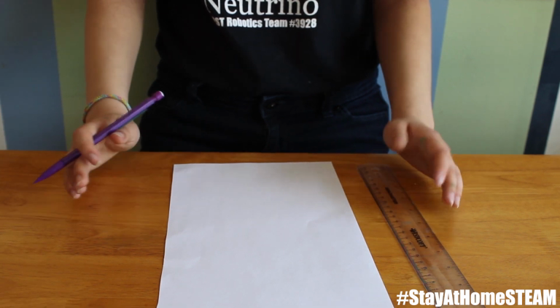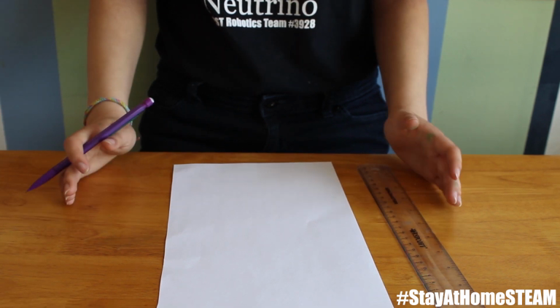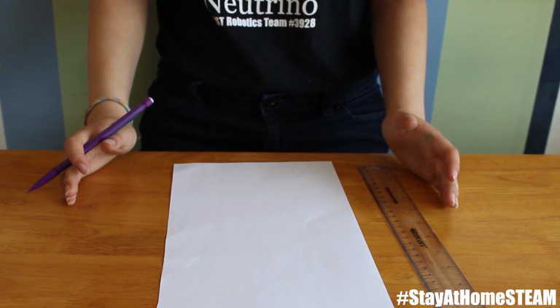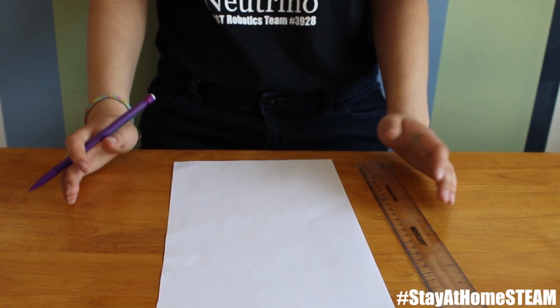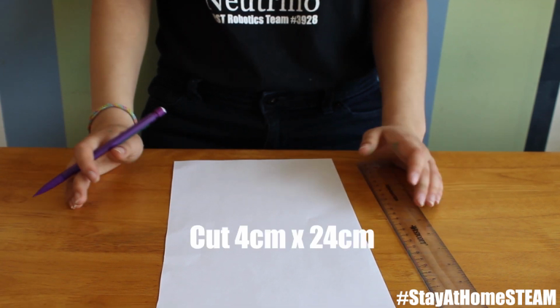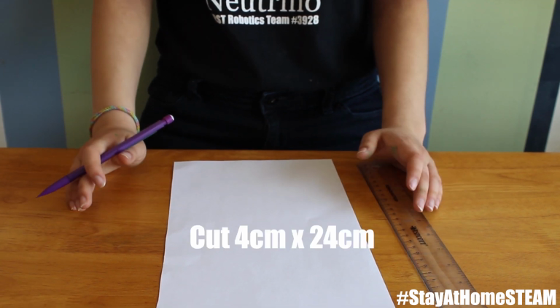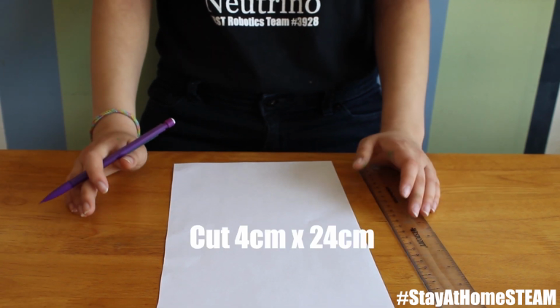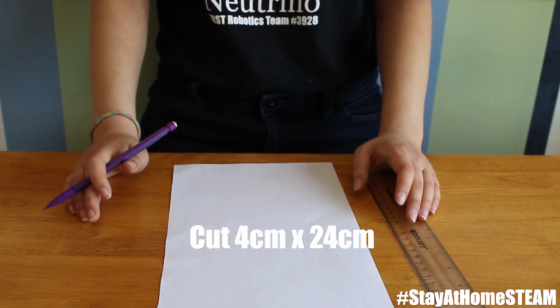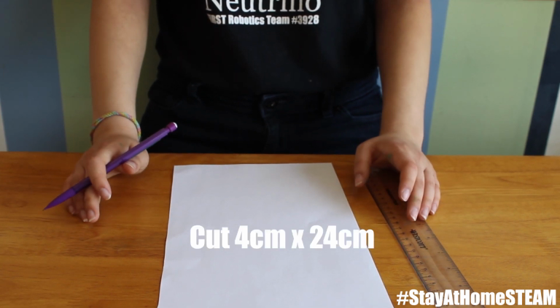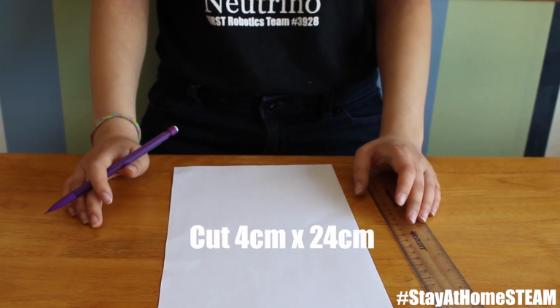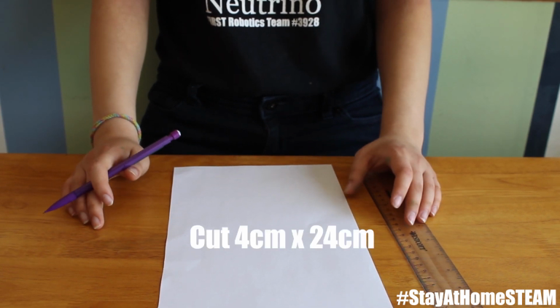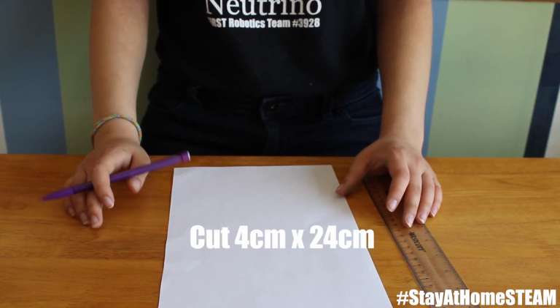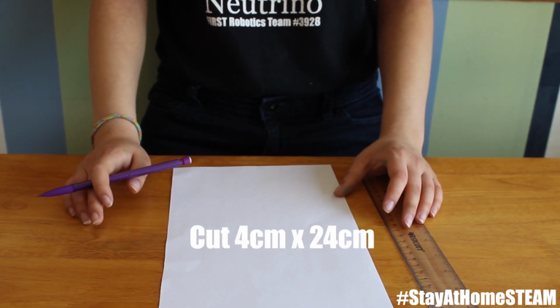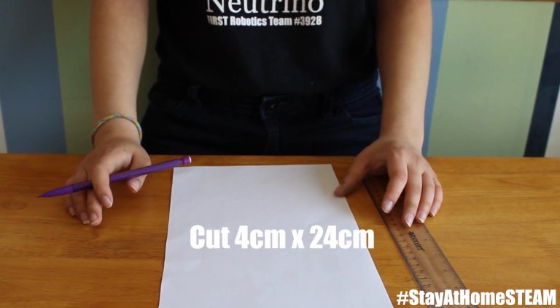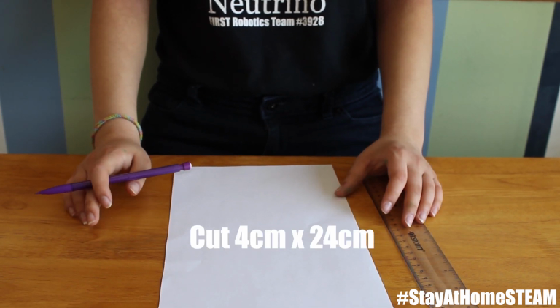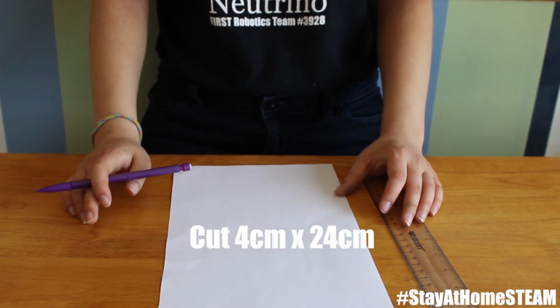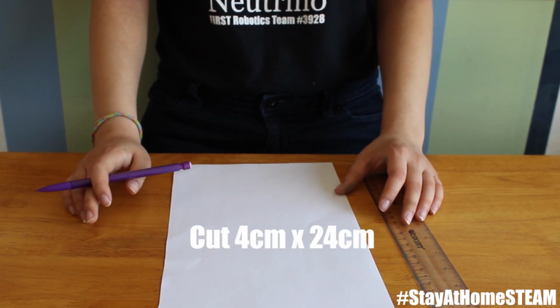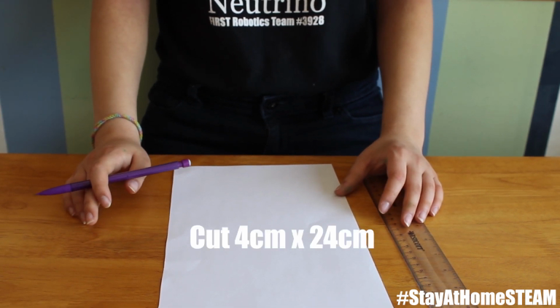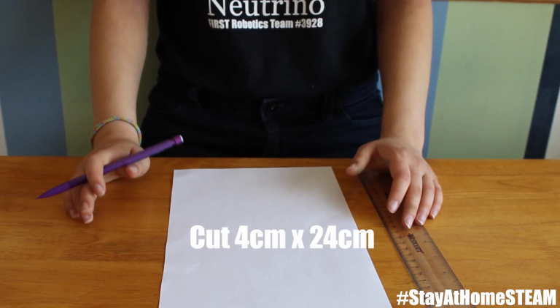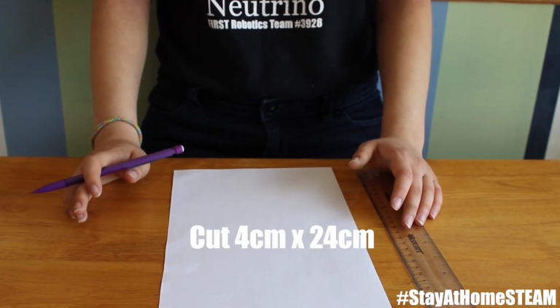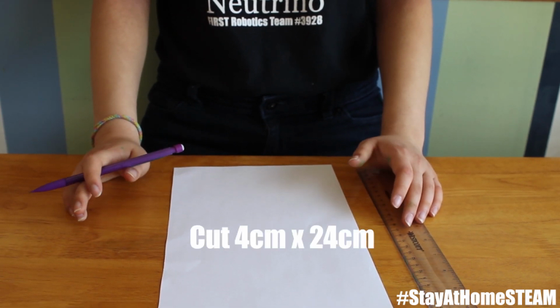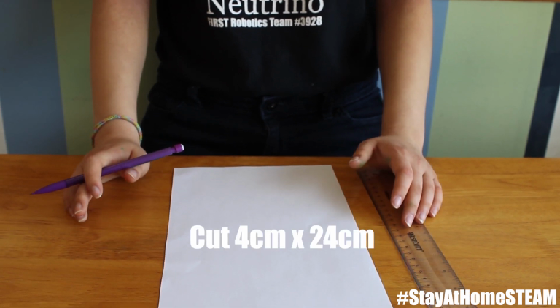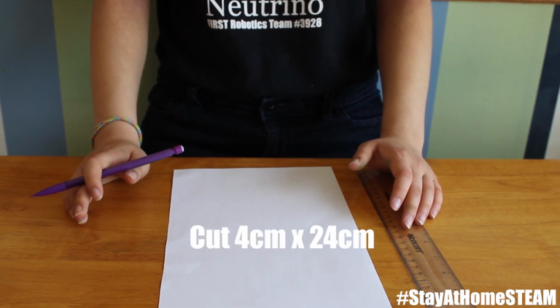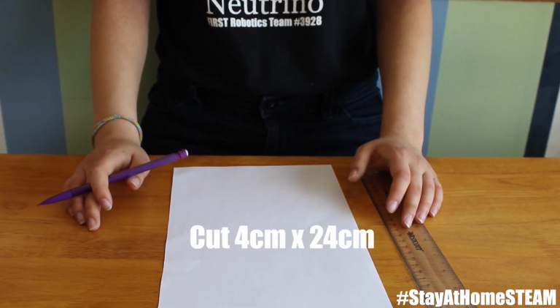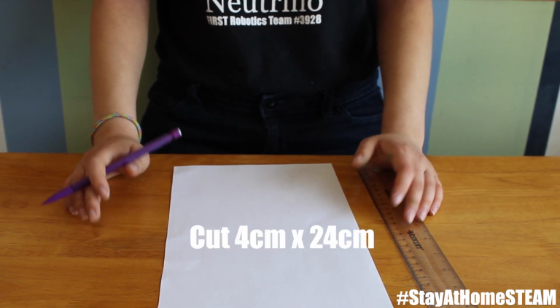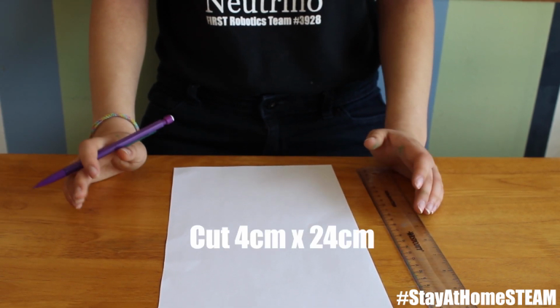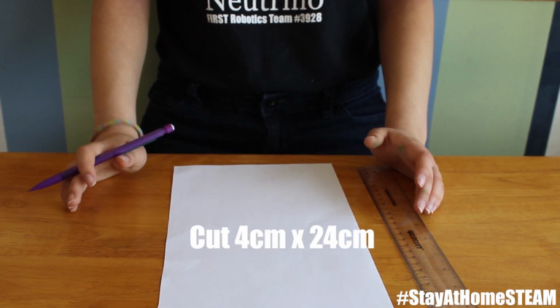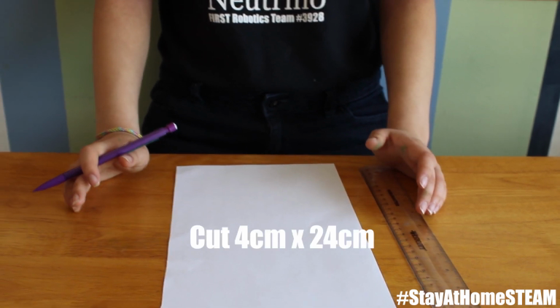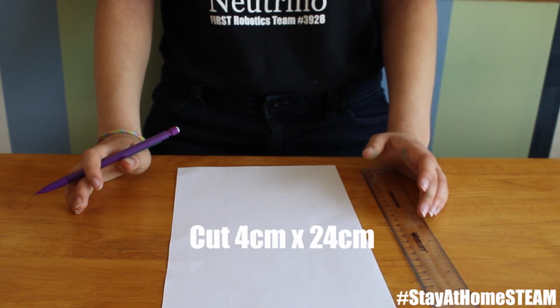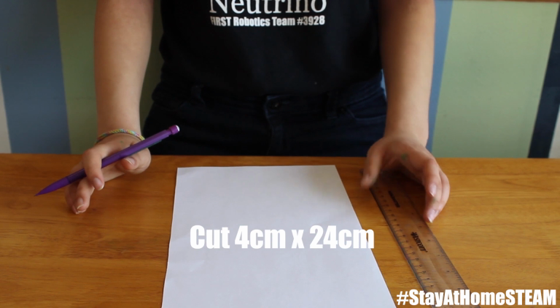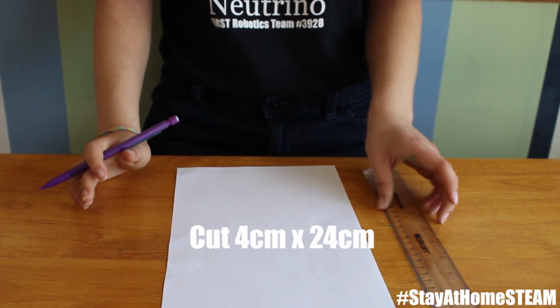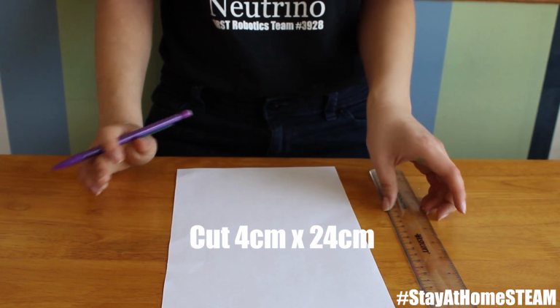First you're going to want to measure out a piece of paper that's four centimeters by 24 centimeters.